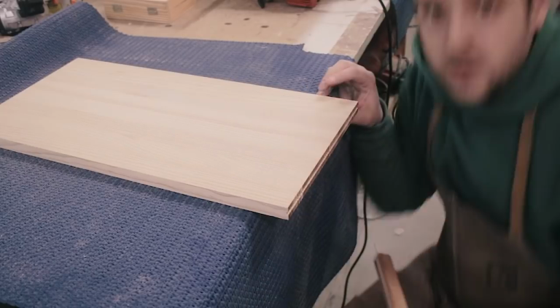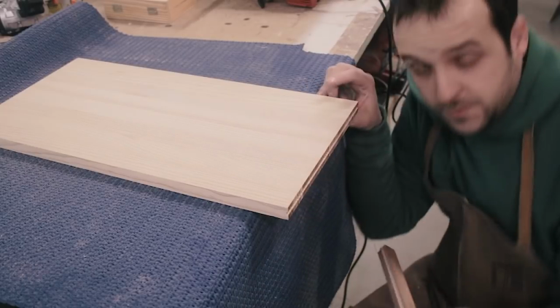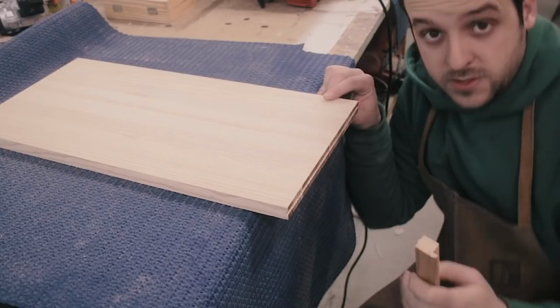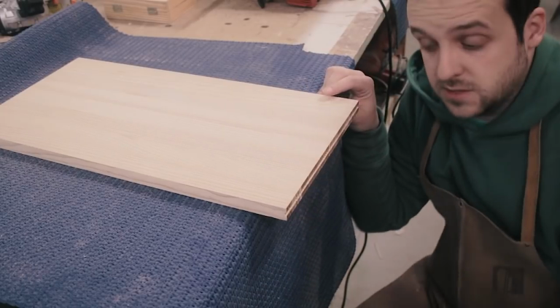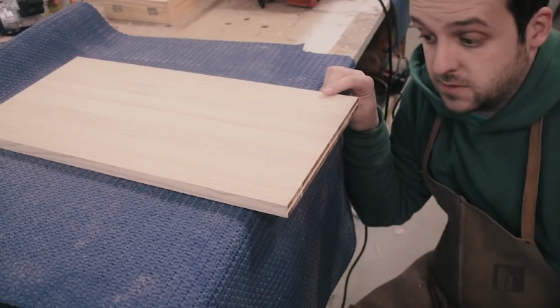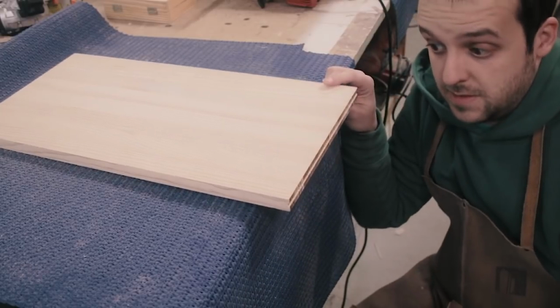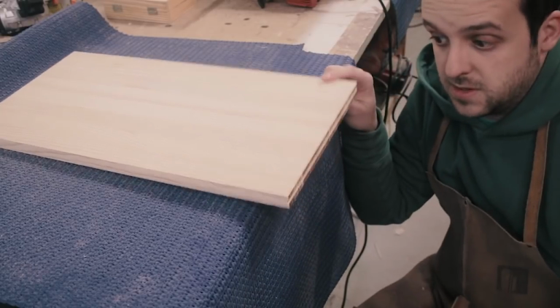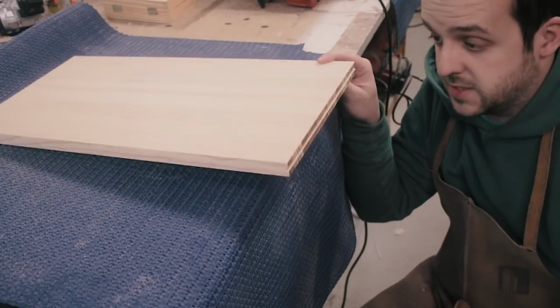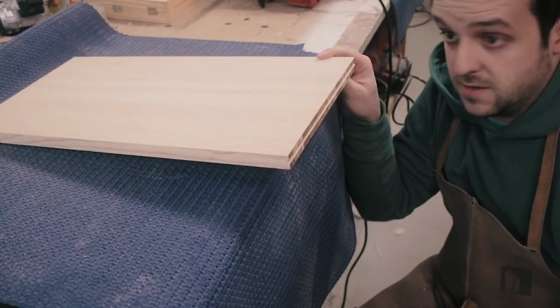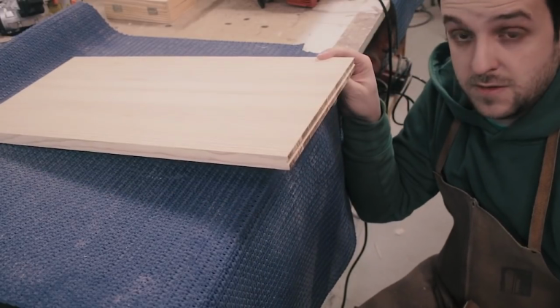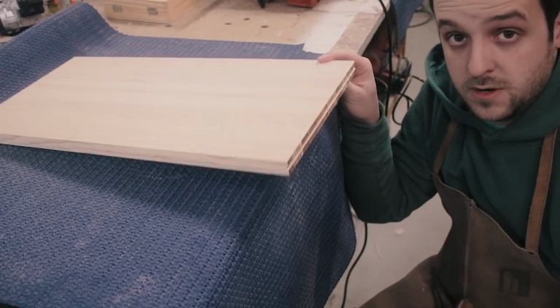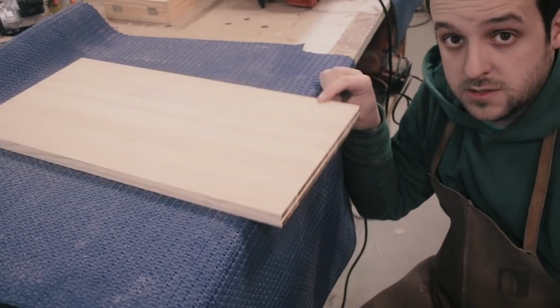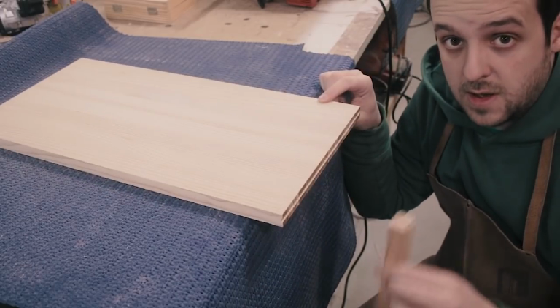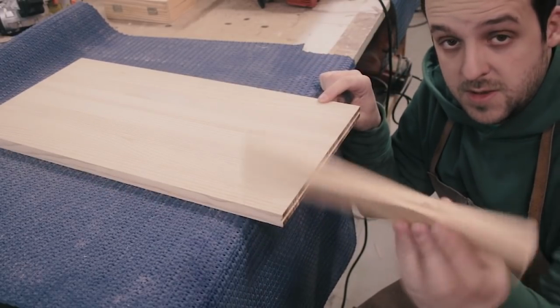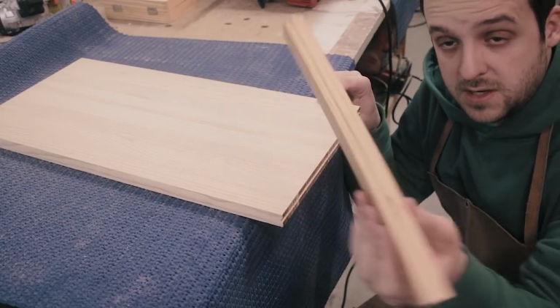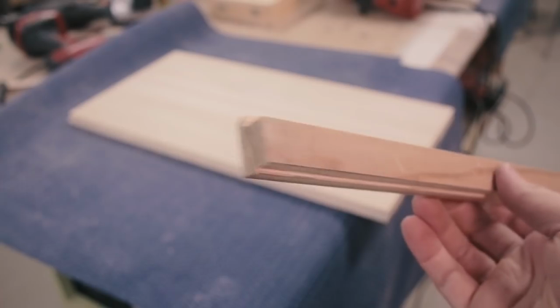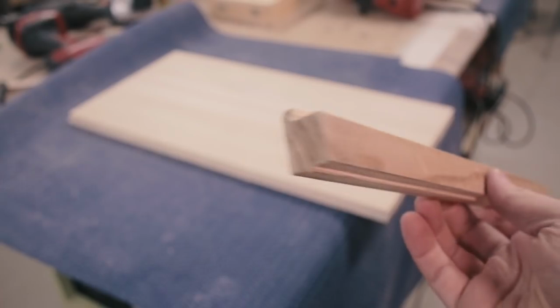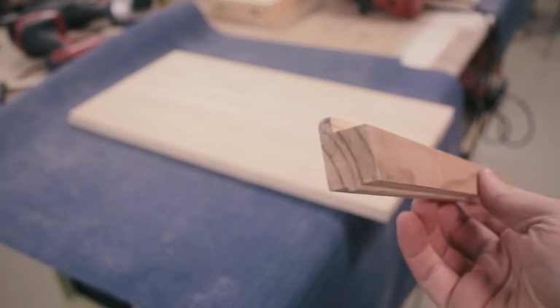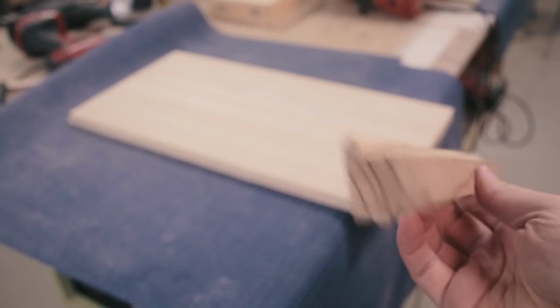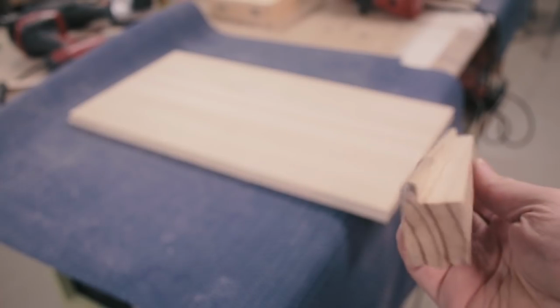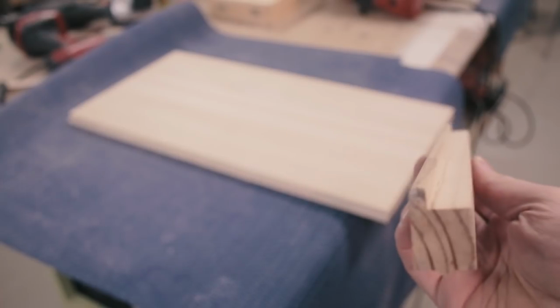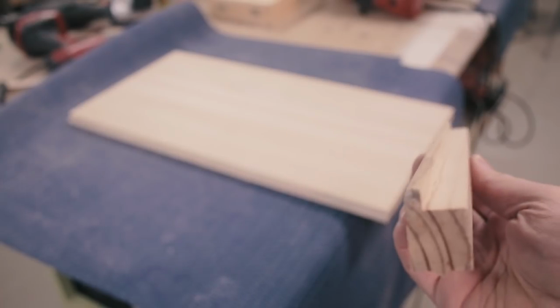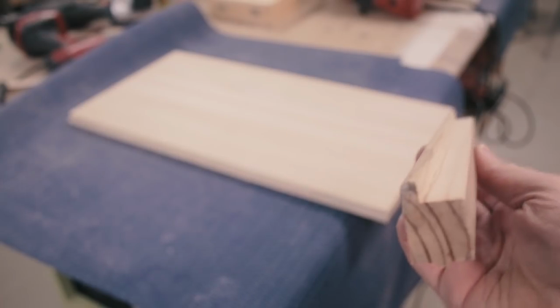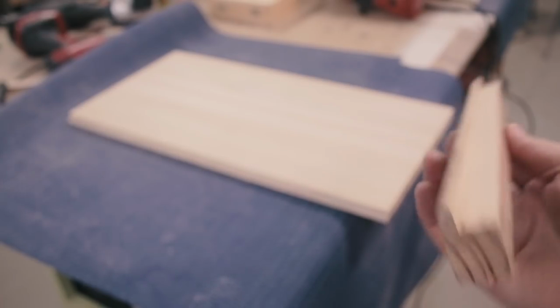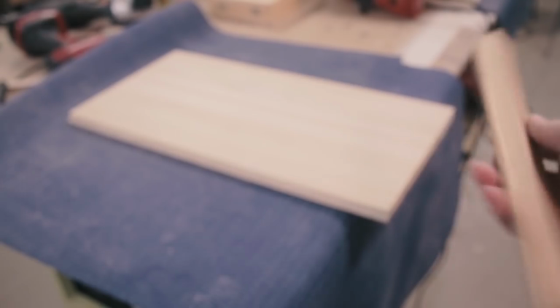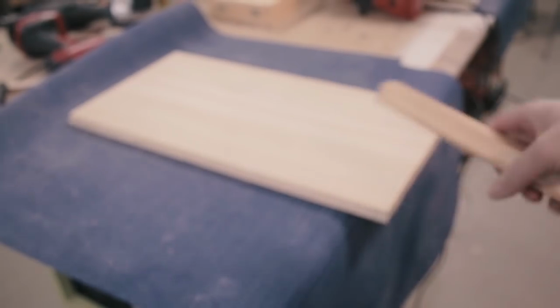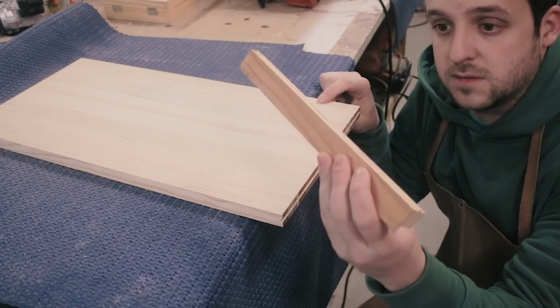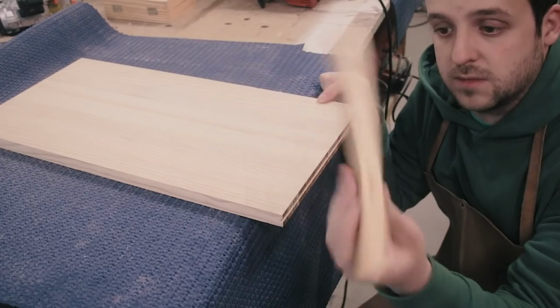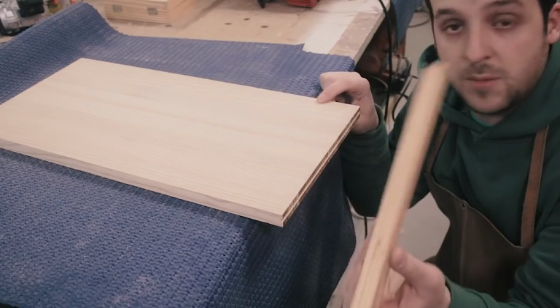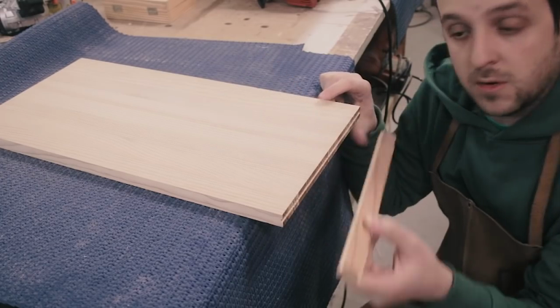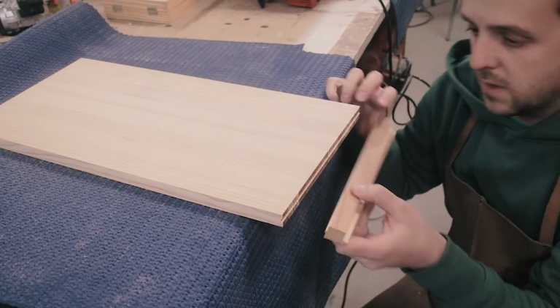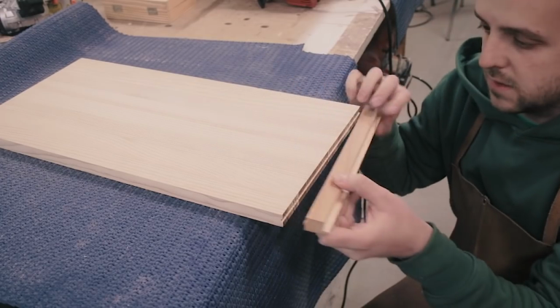Of course I screwed up the other side of the door, so I made an insert piece and I'm gonna glue it.